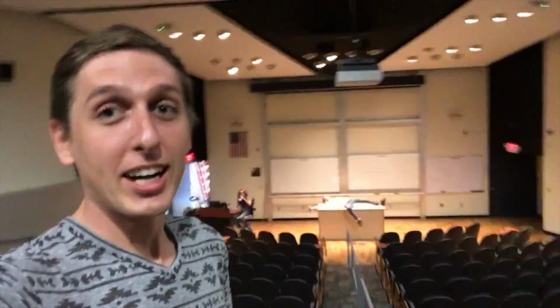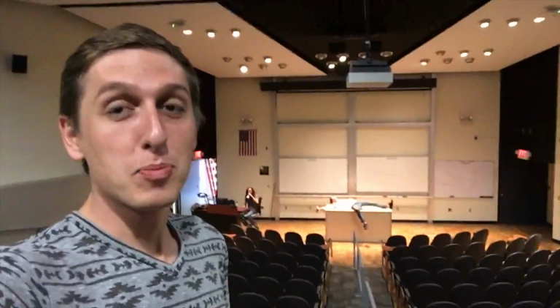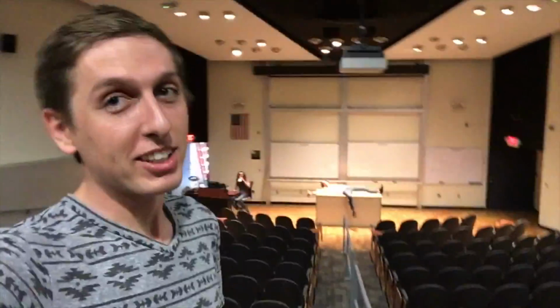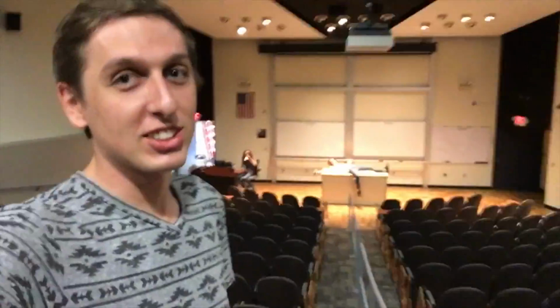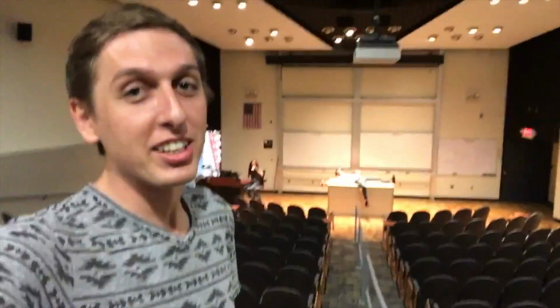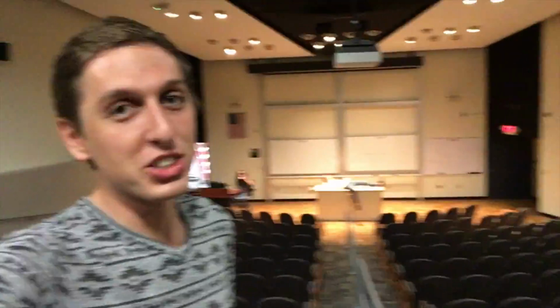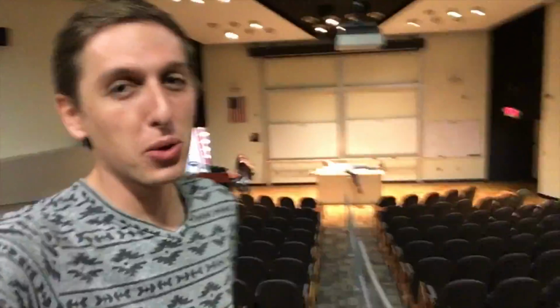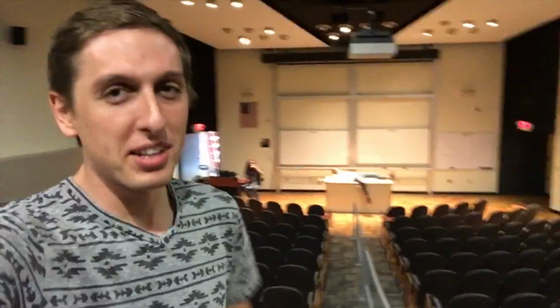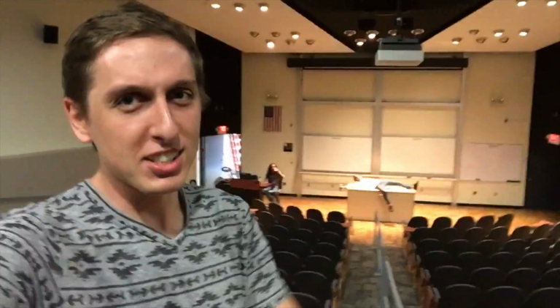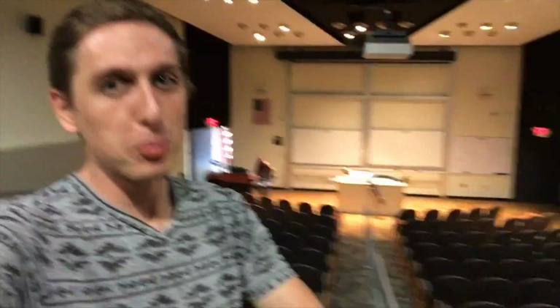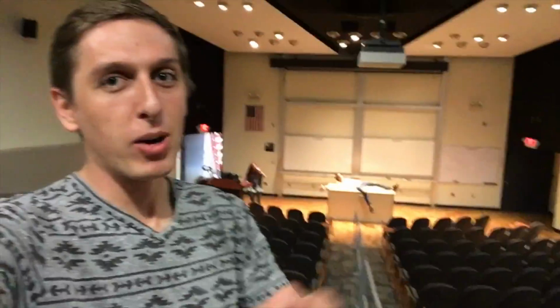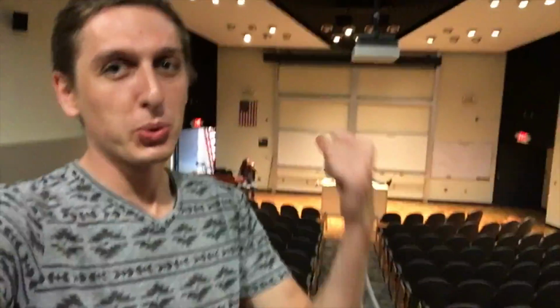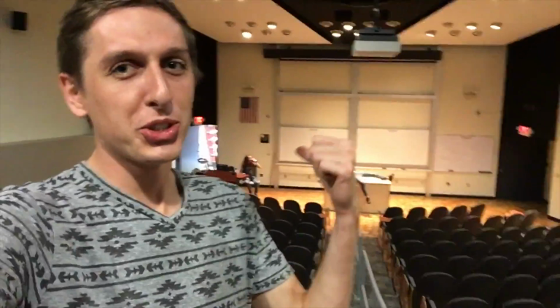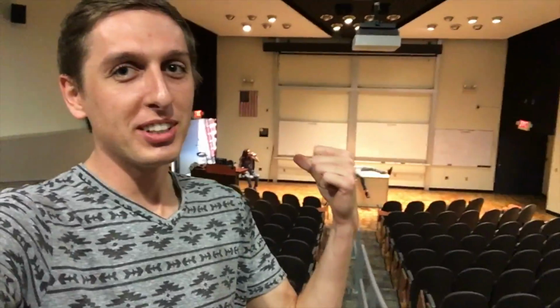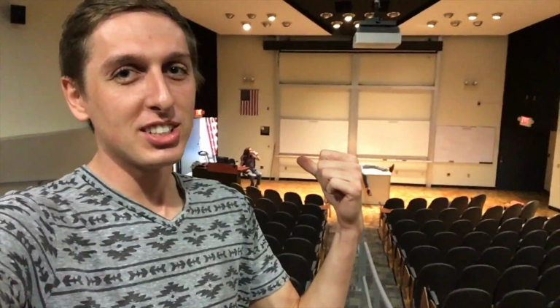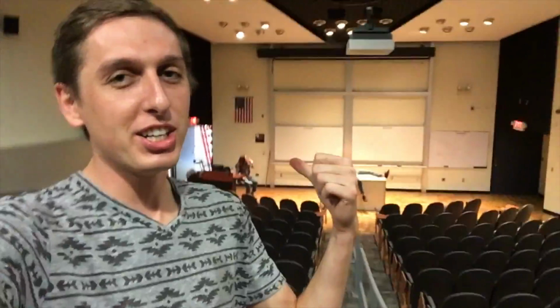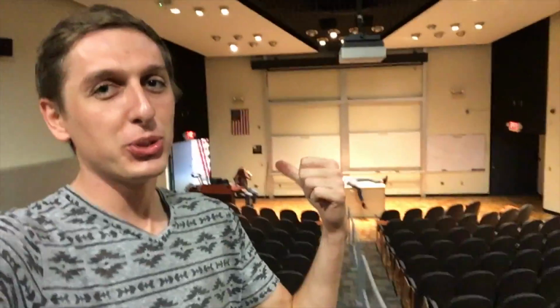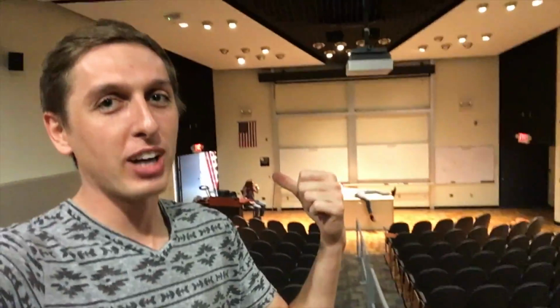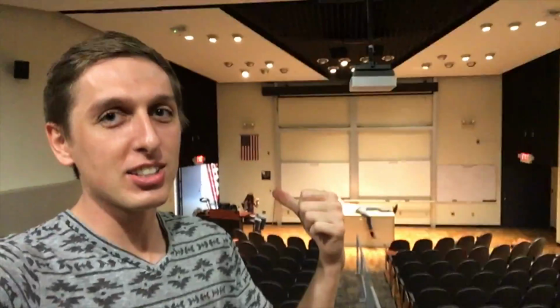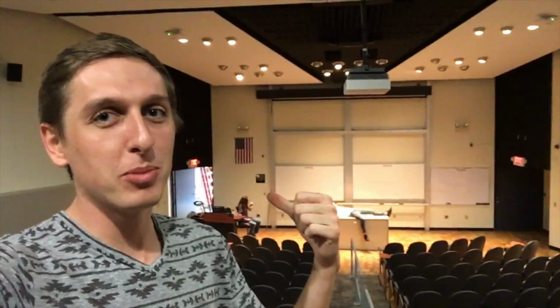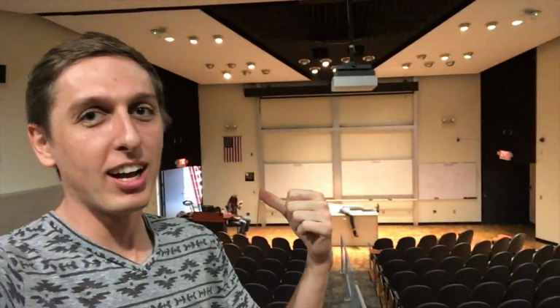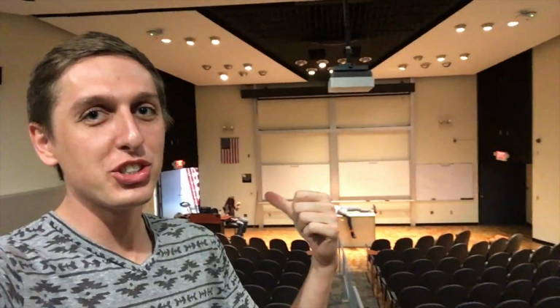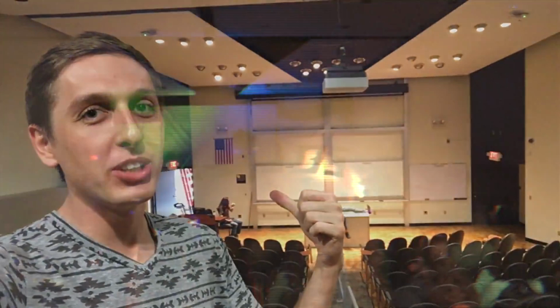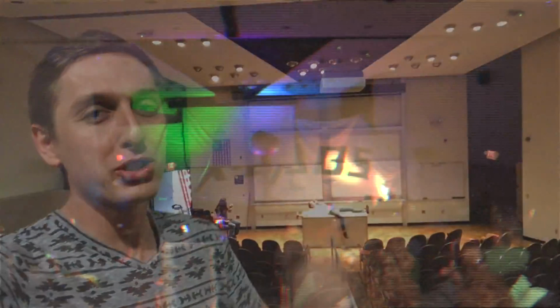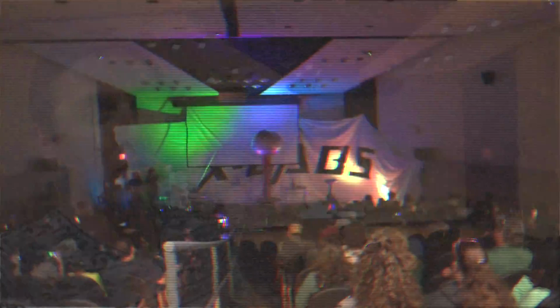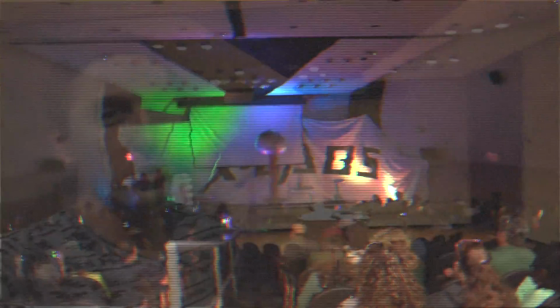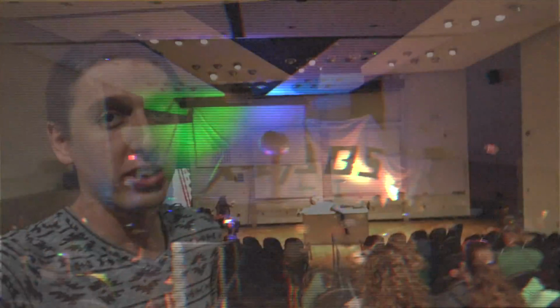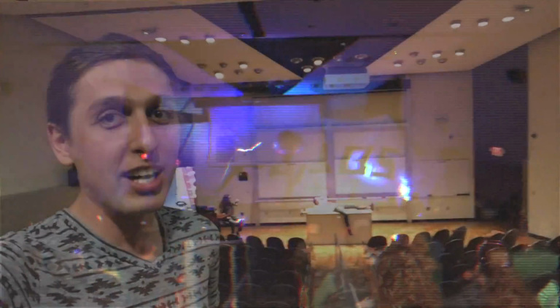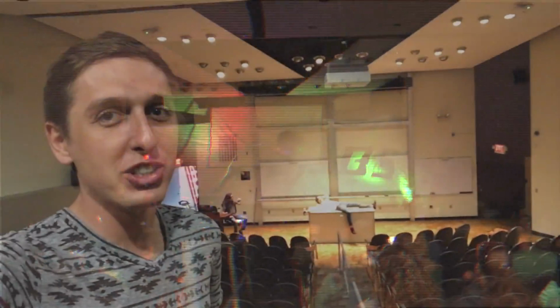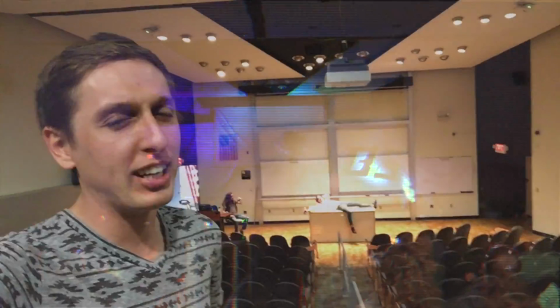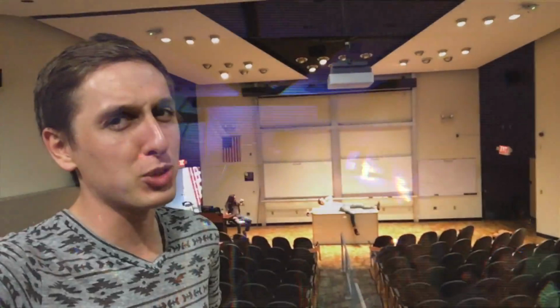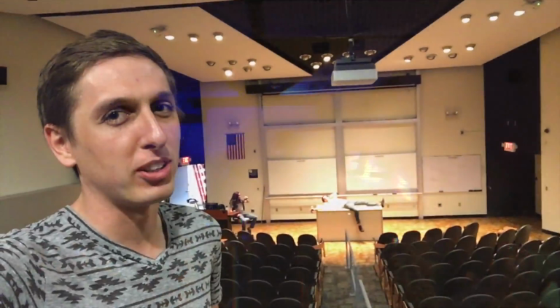Hey guys, Backyard Scientist here. Over the next couple of hours, we're turning this stage into an awesome engineering show for their Engineering Expo.